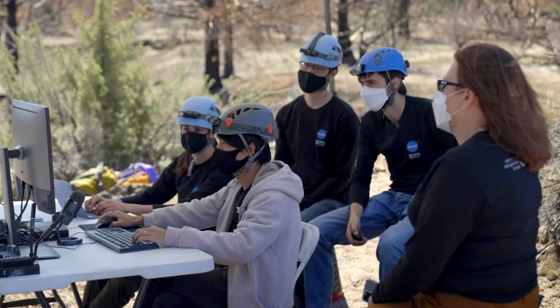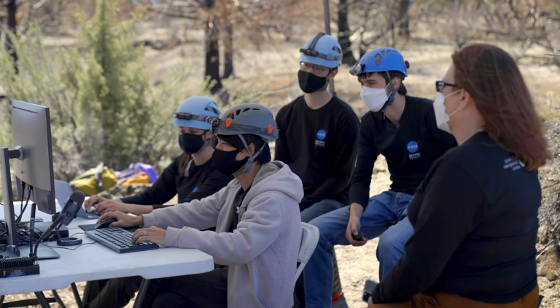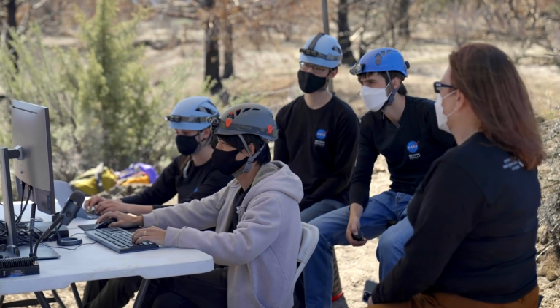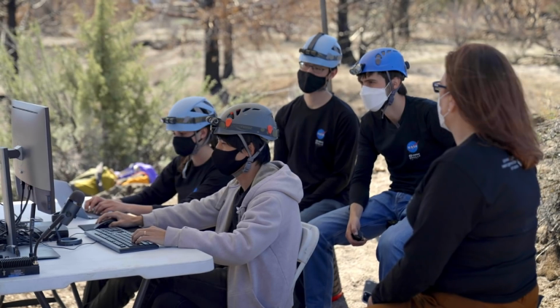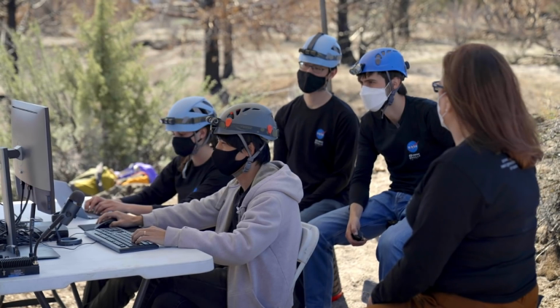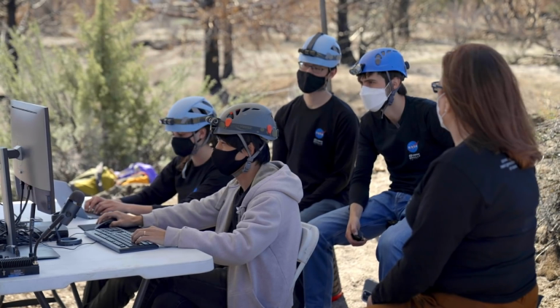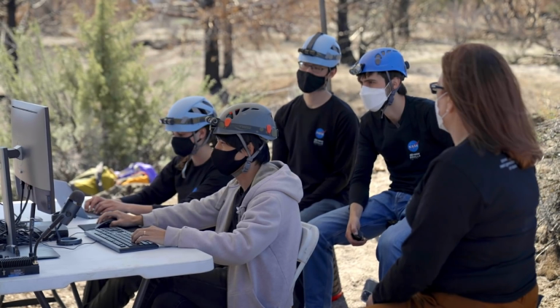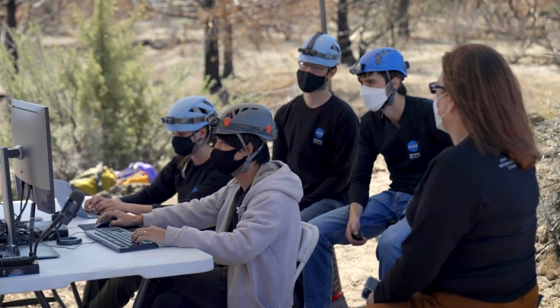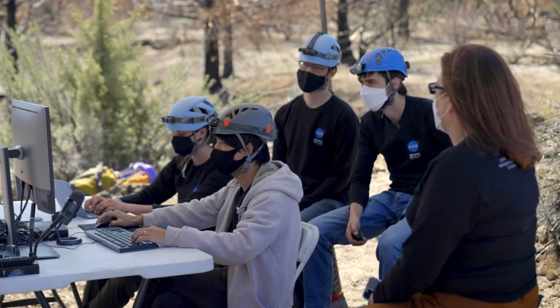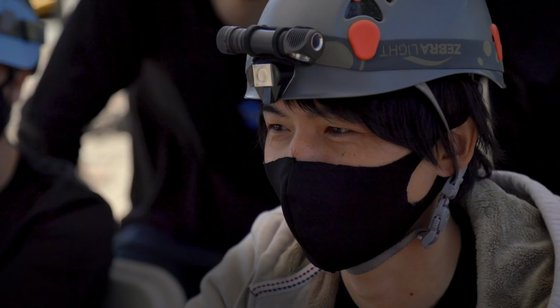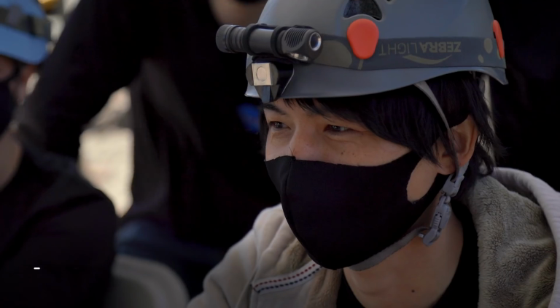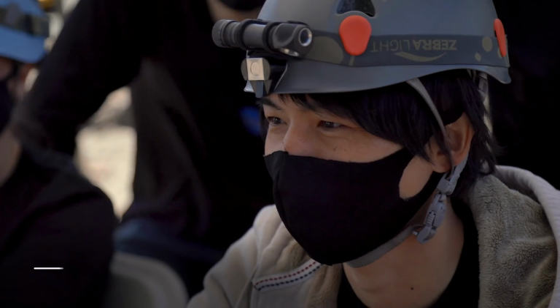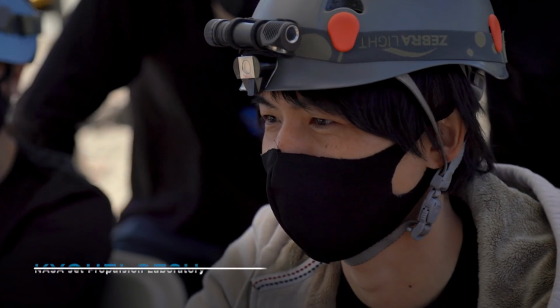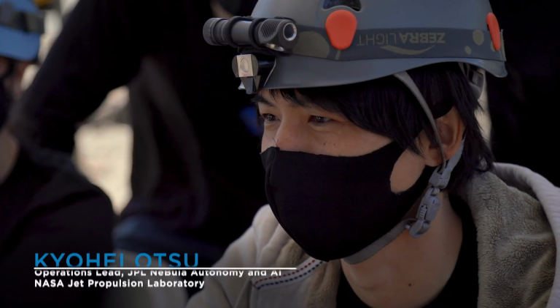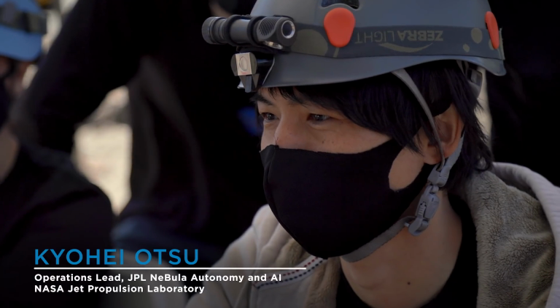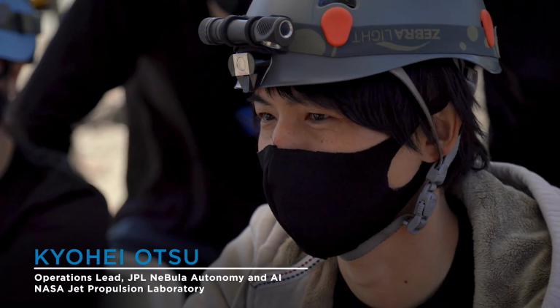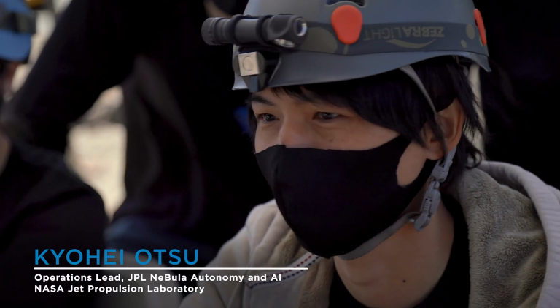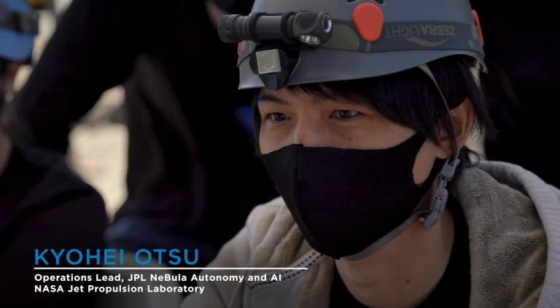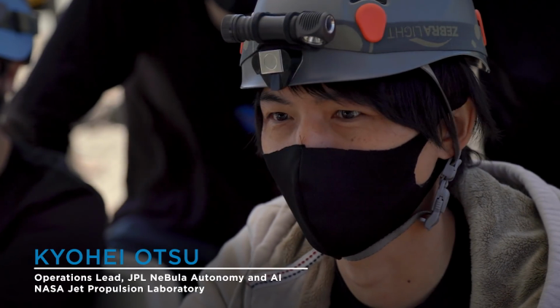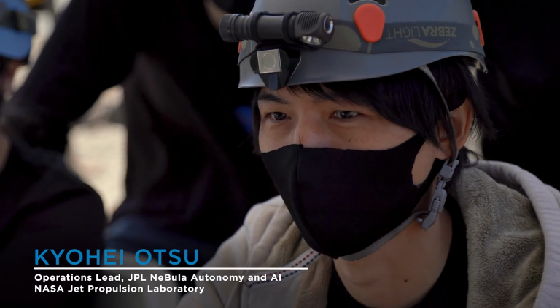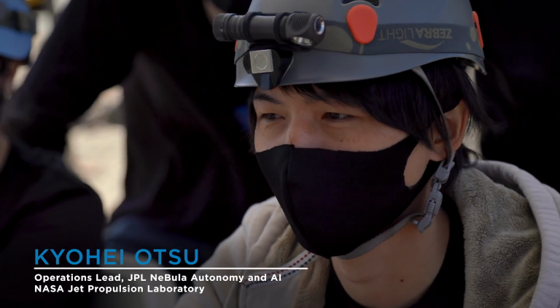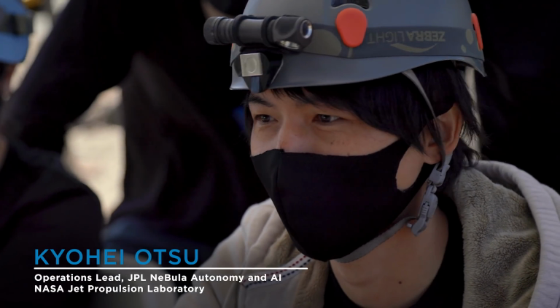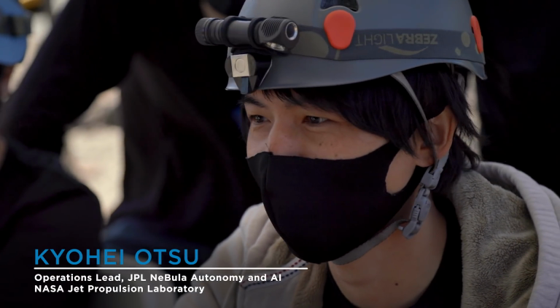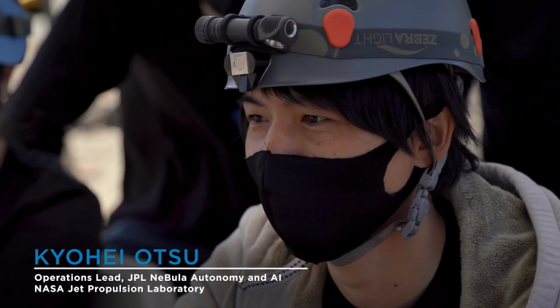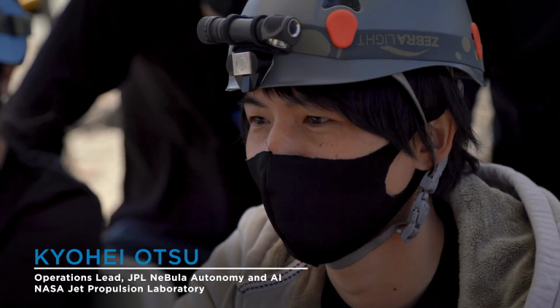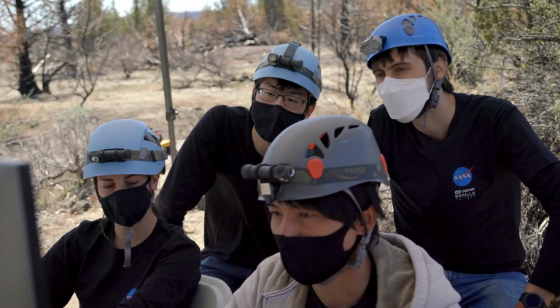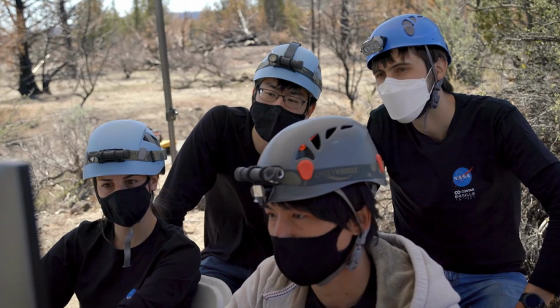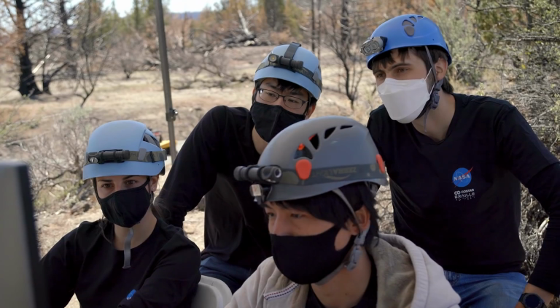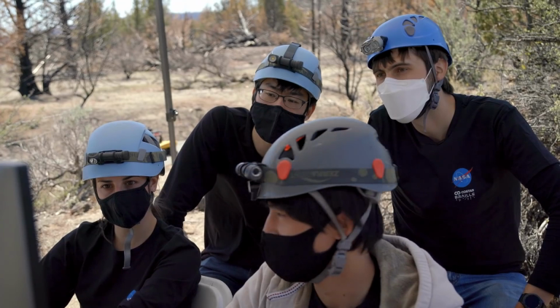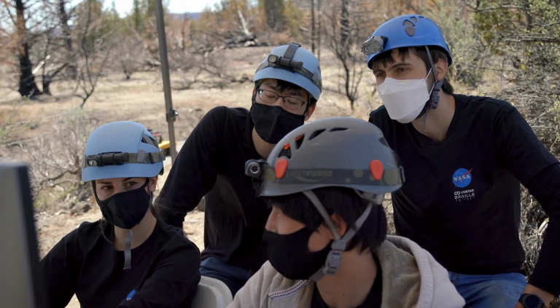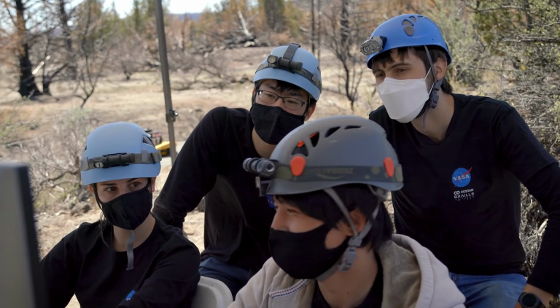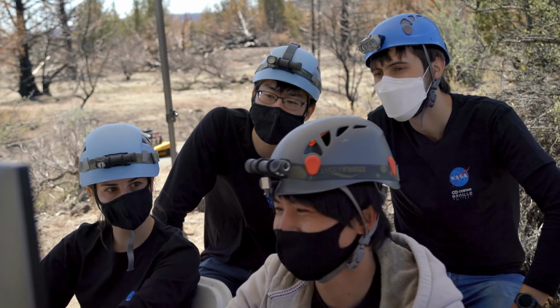Spot is coming back to comm range with a bunch of point cloud data. Mission success.